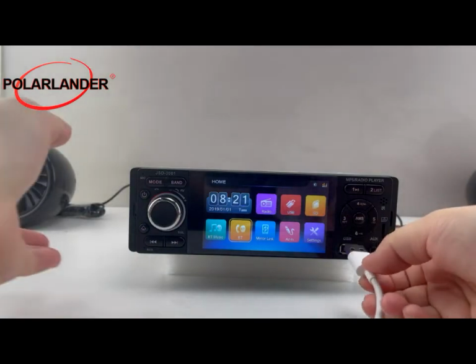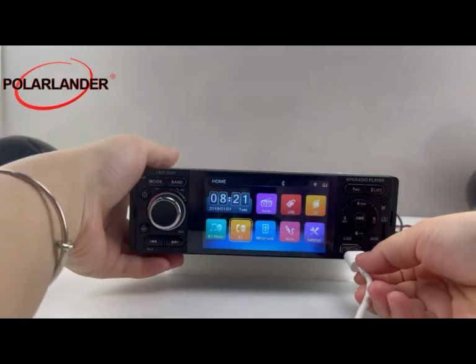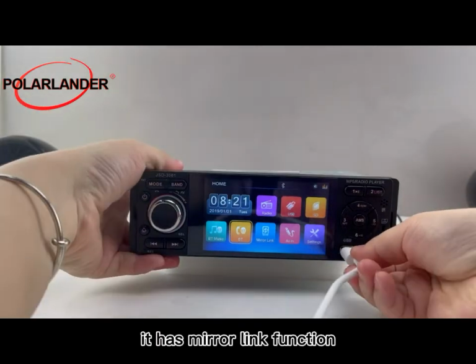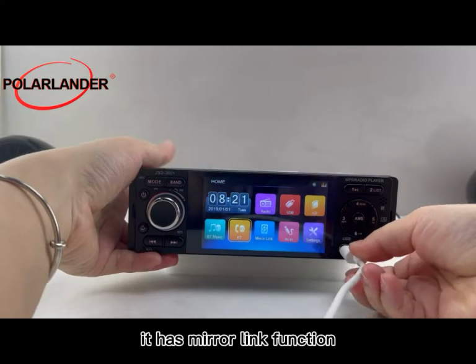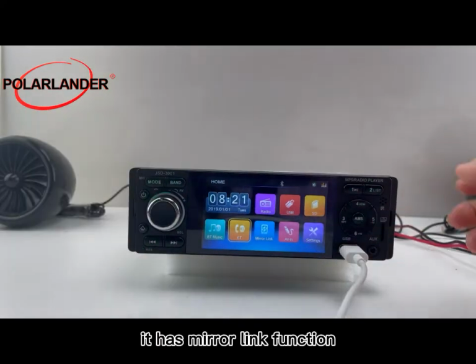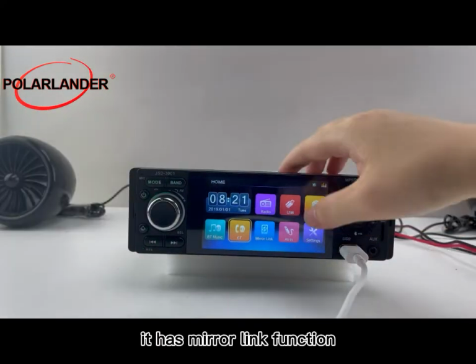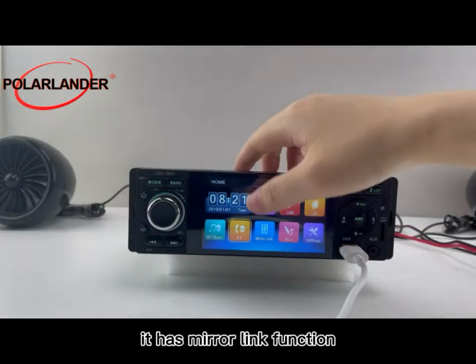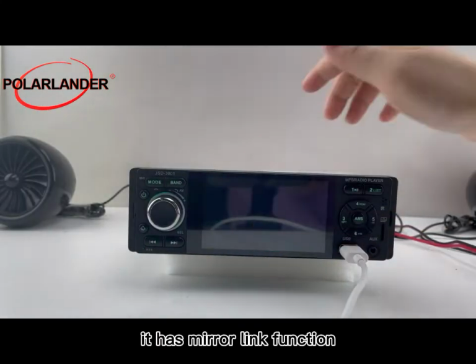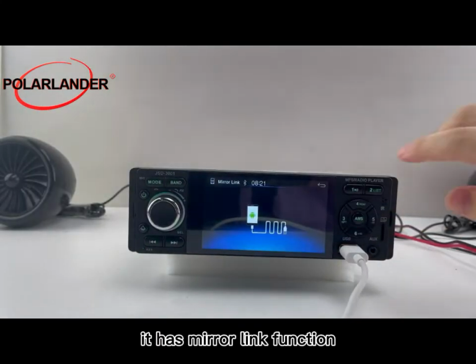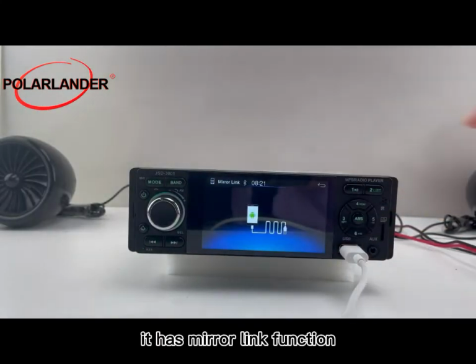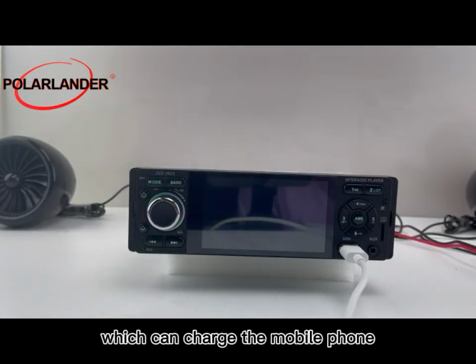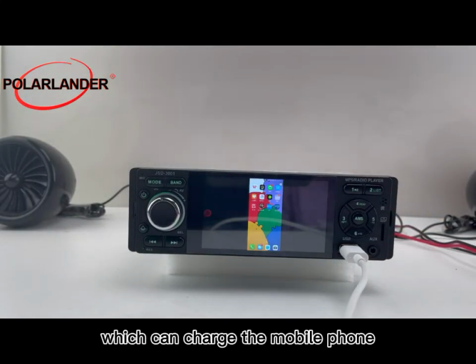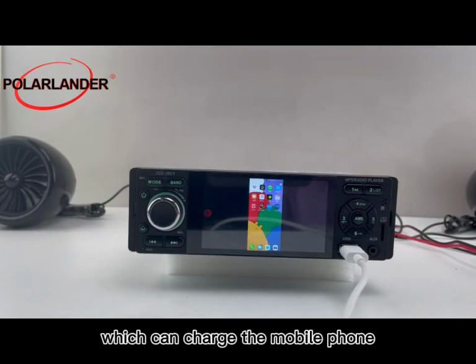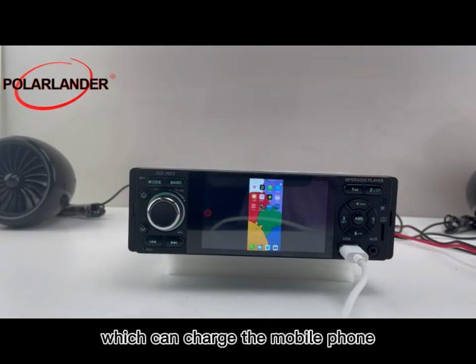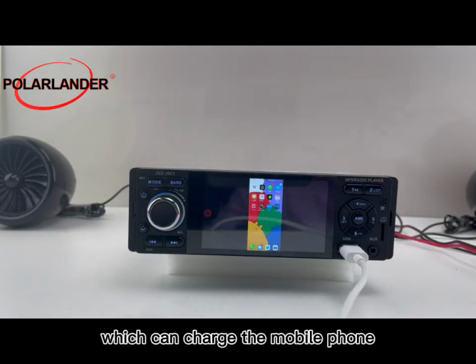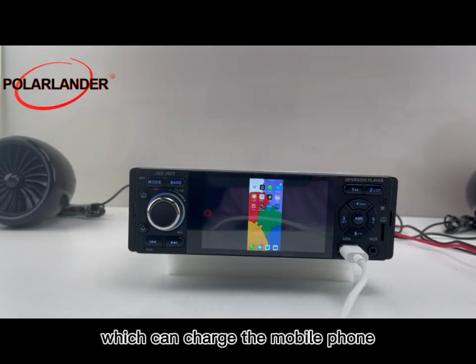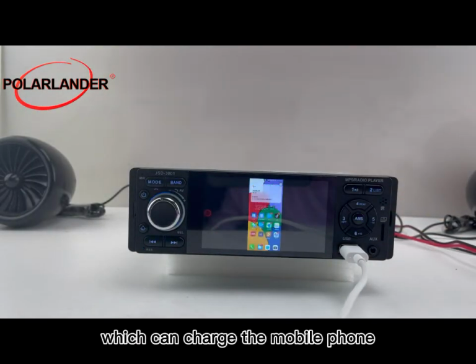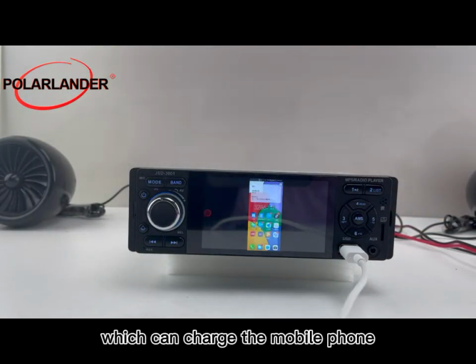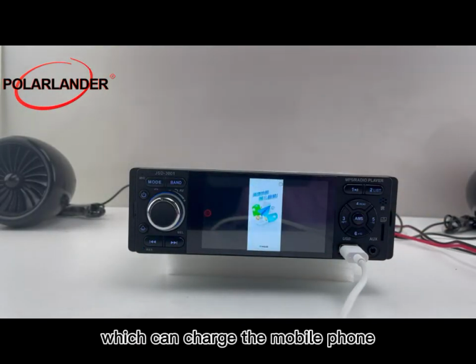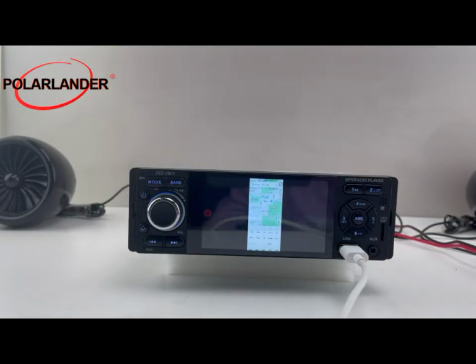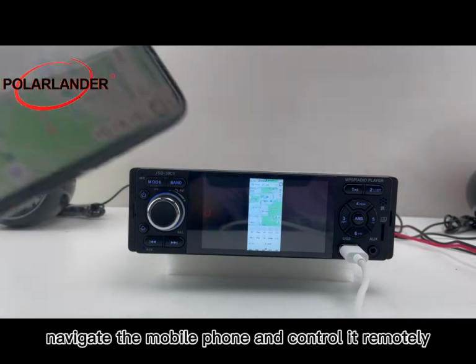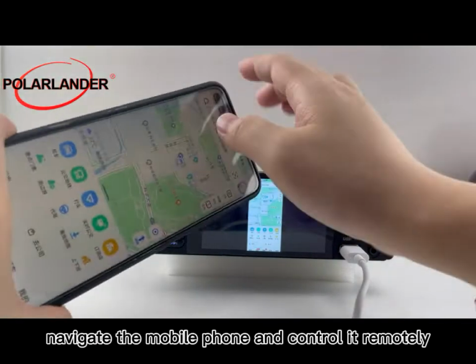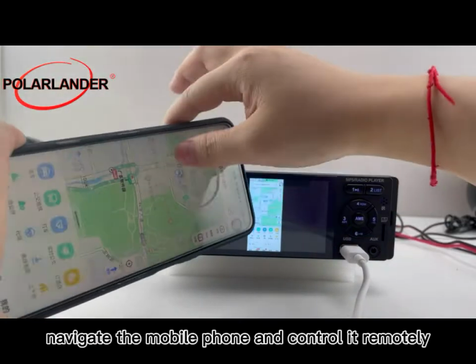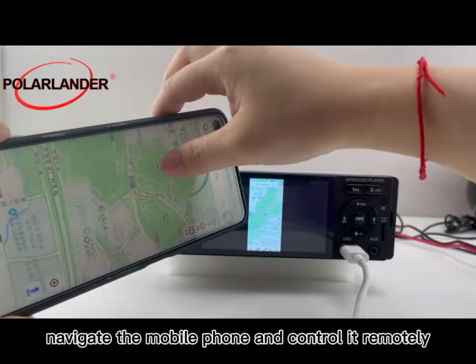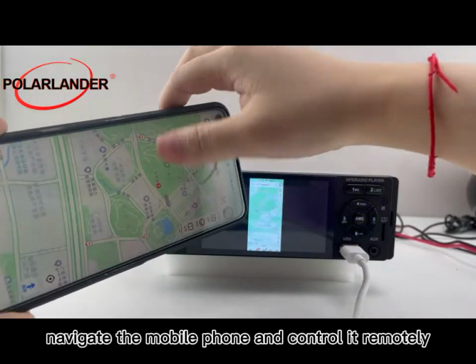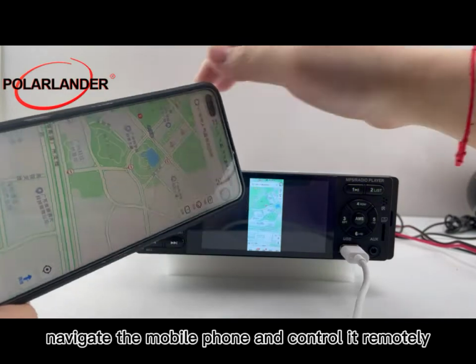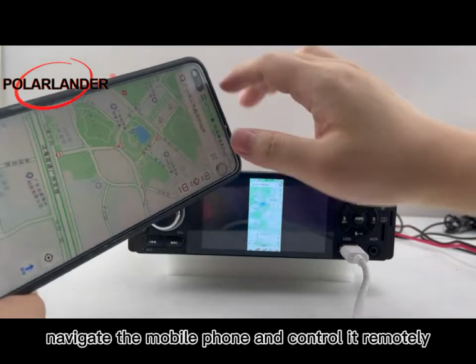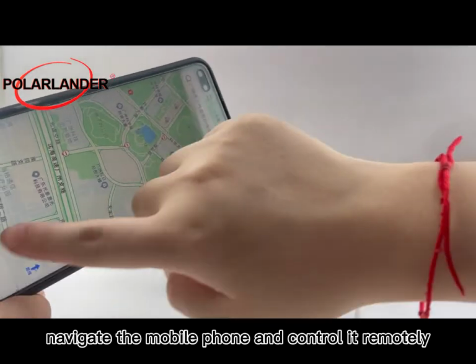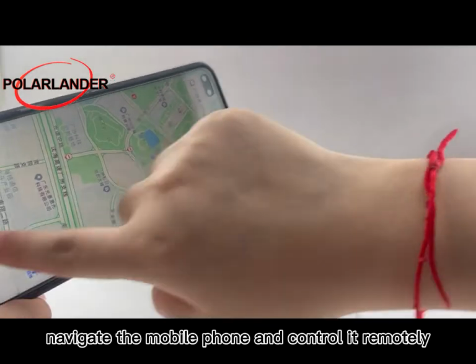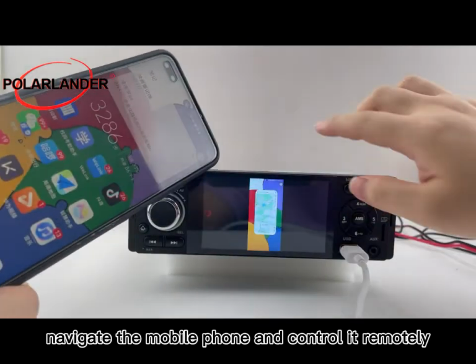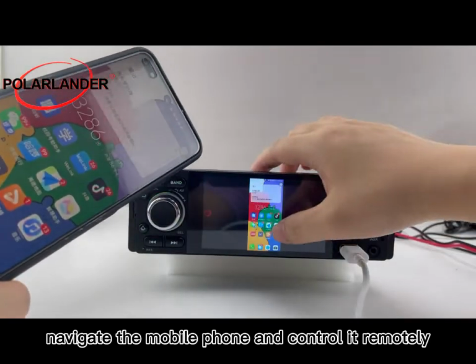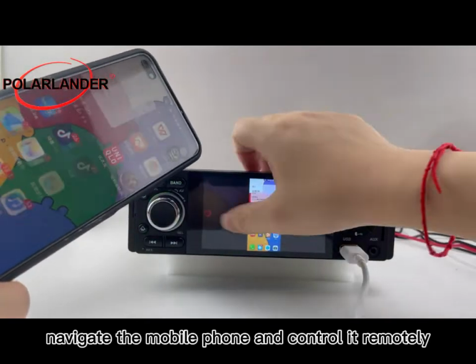It has a mirror link function which can charge the mobile phone, navigate using the mobile phone, and control it remotely.